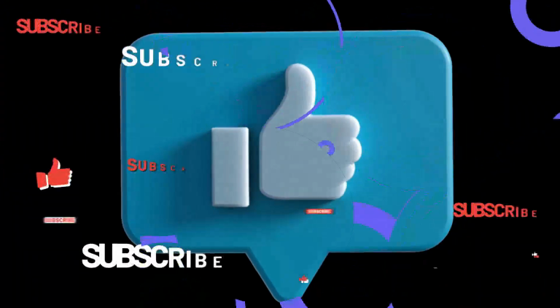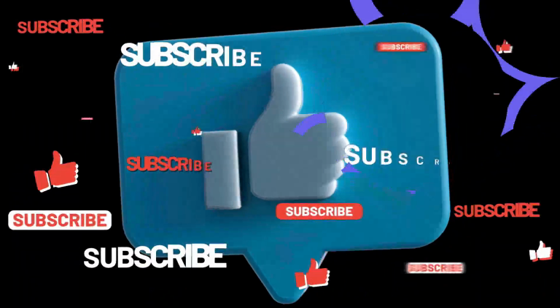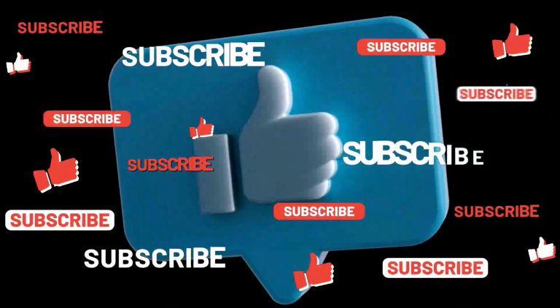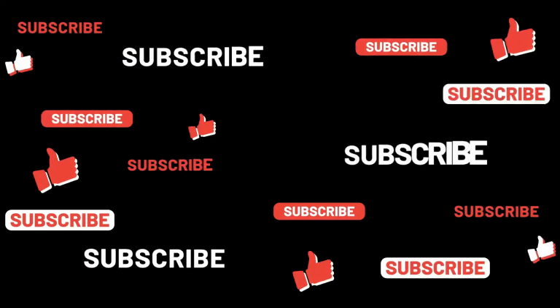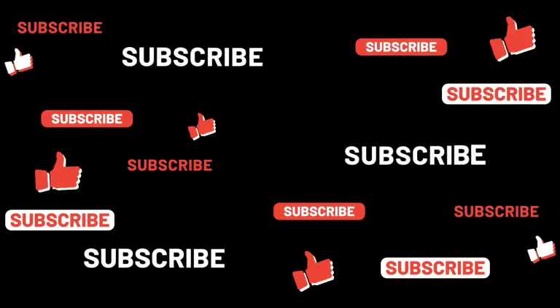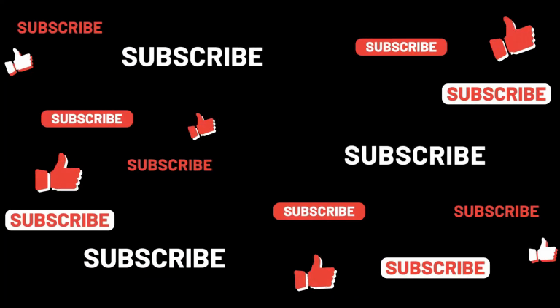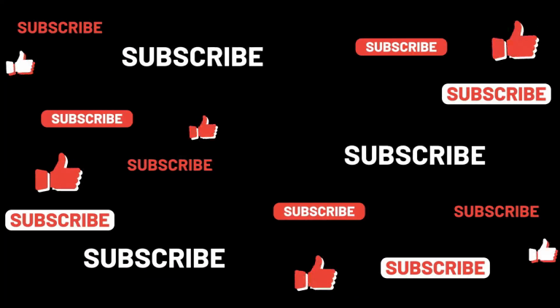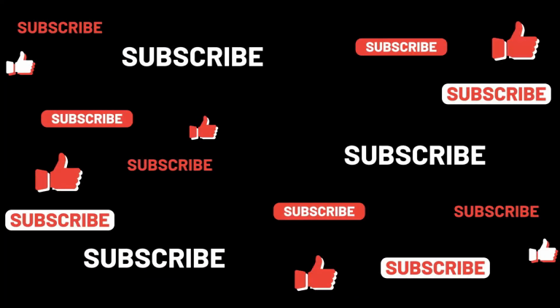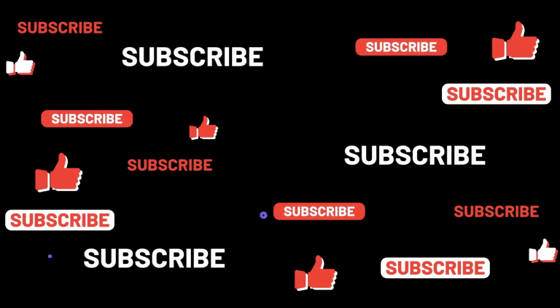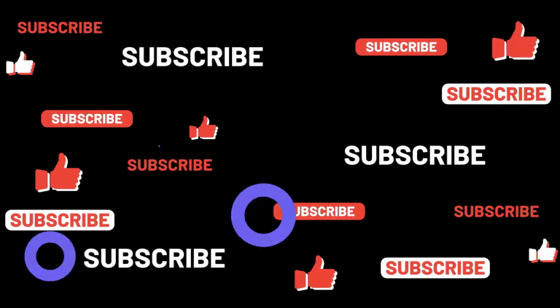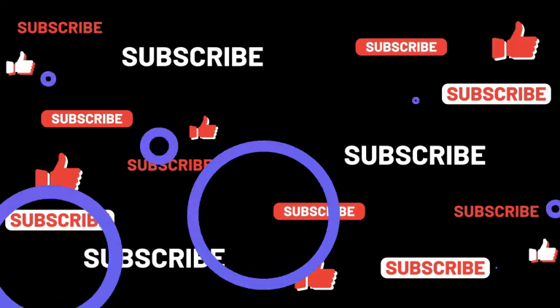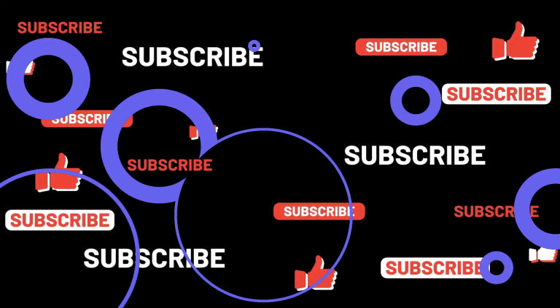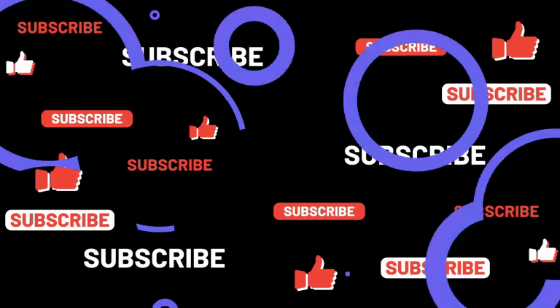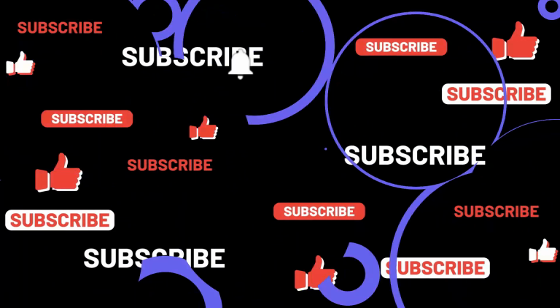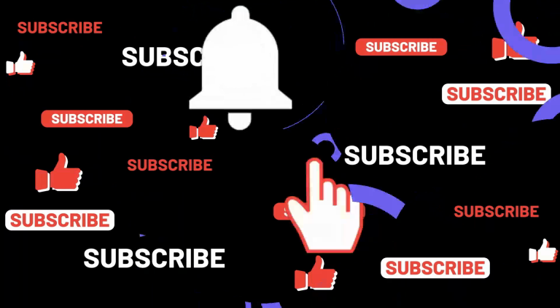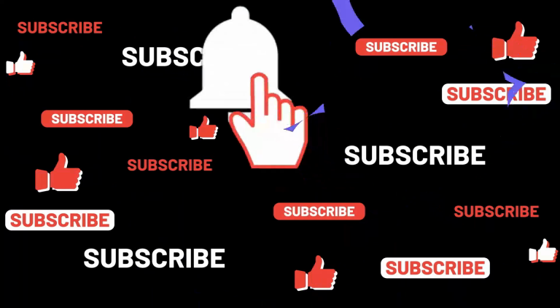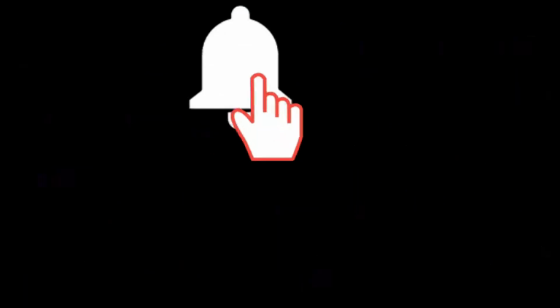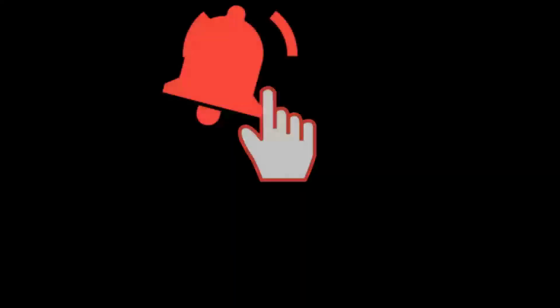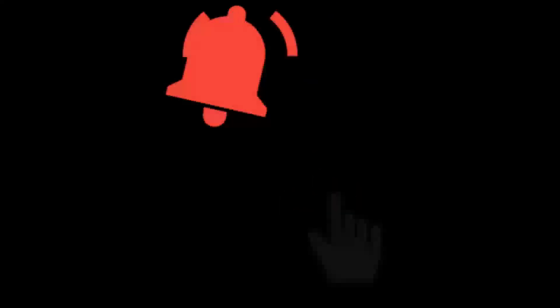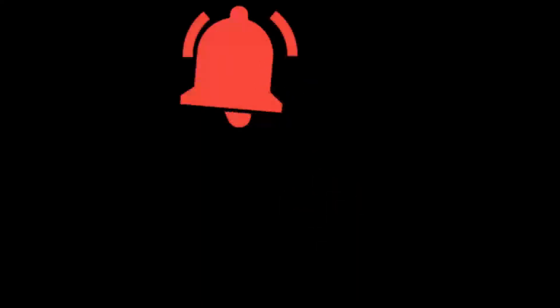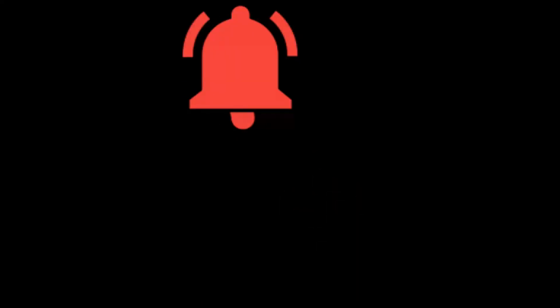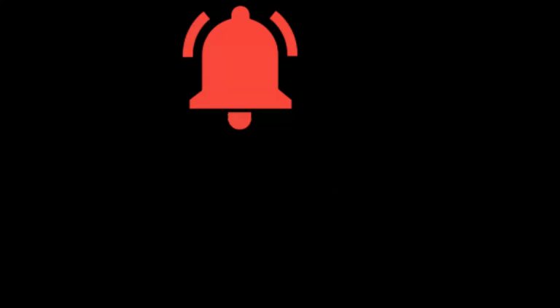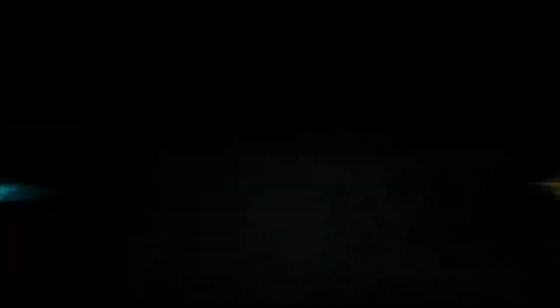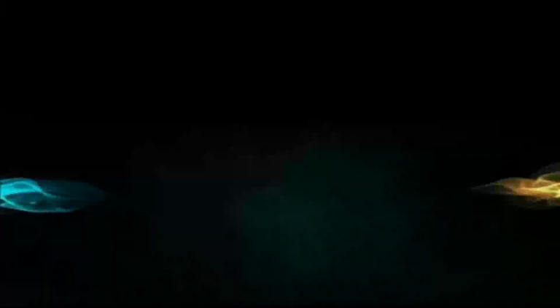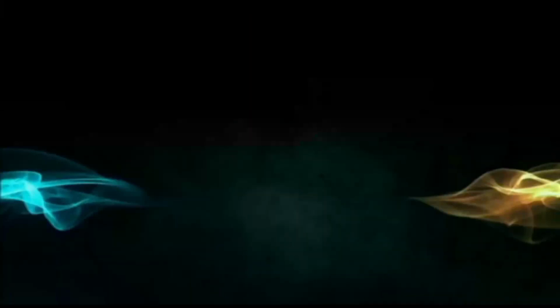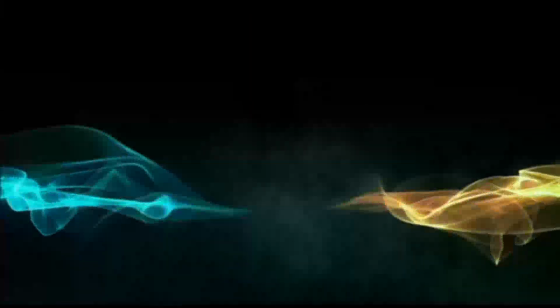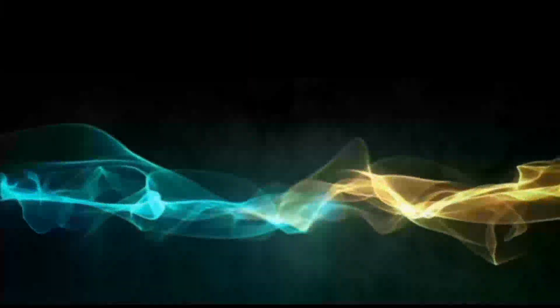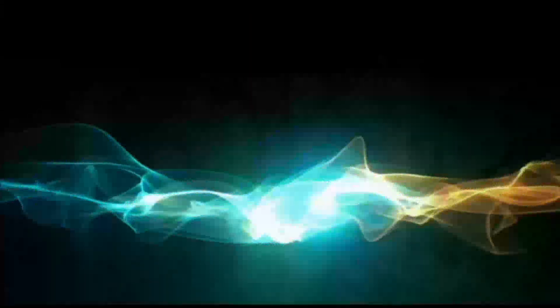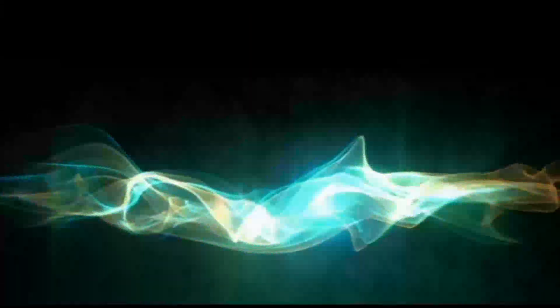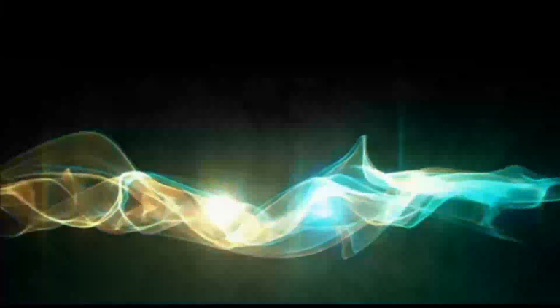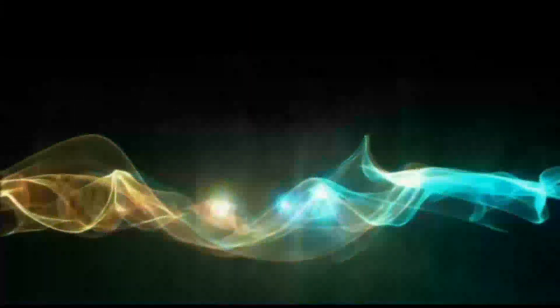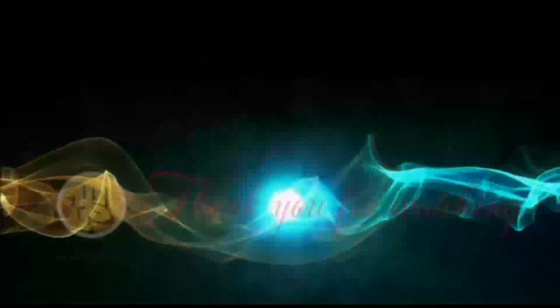Comment, share. If you like the video, click on the bell. Bye friends. Thank you.